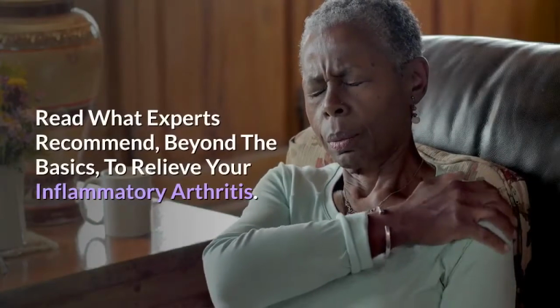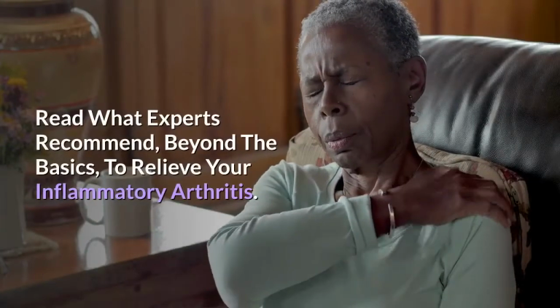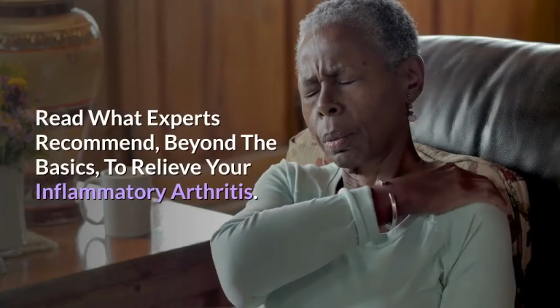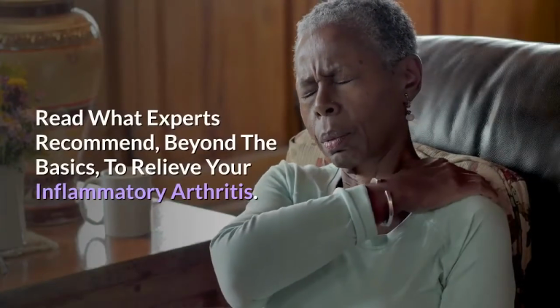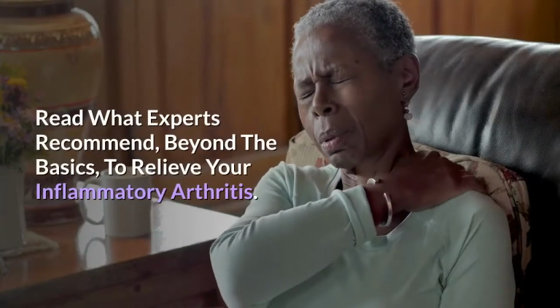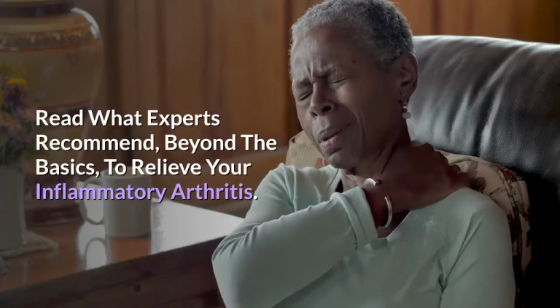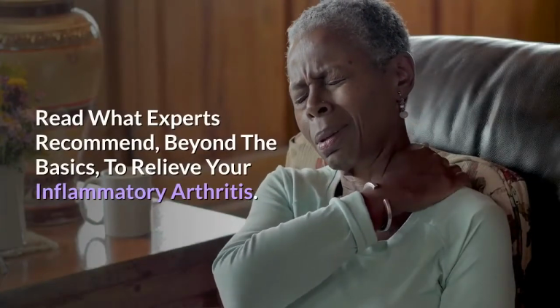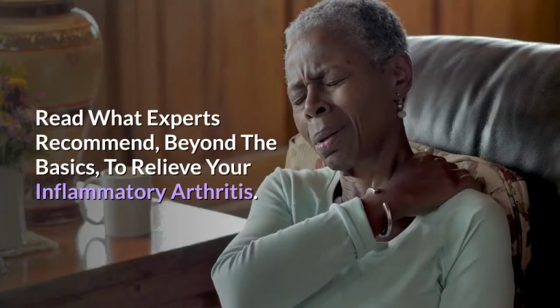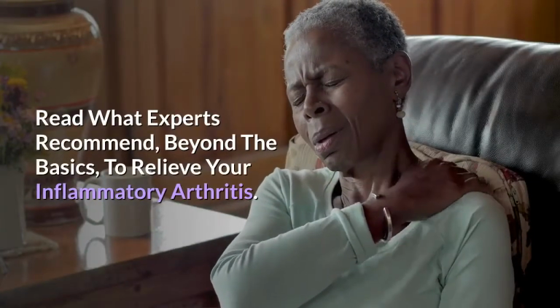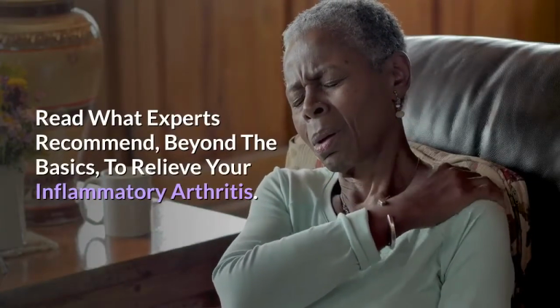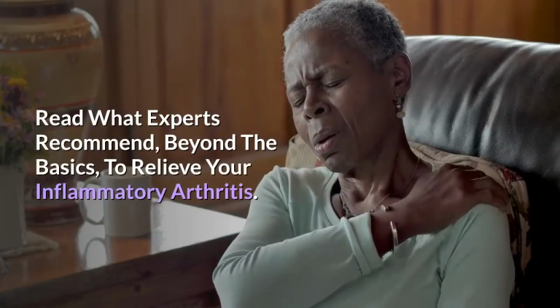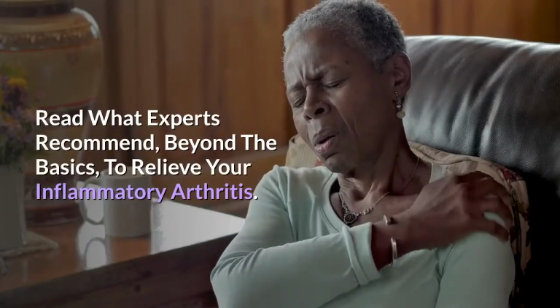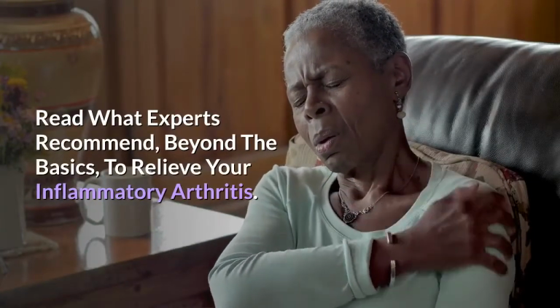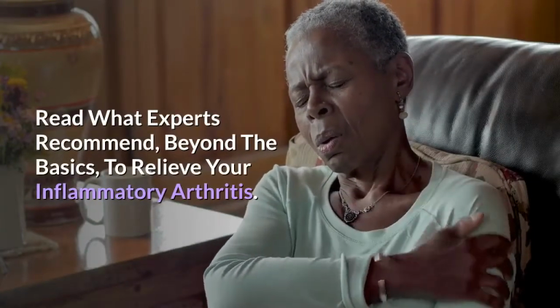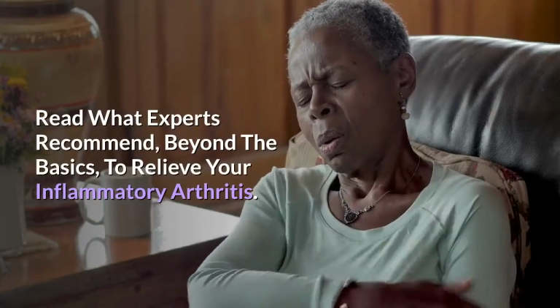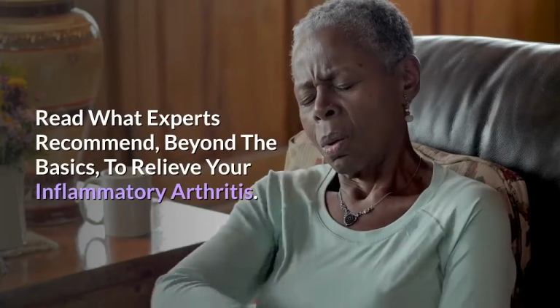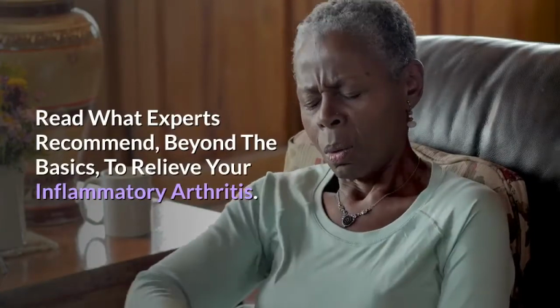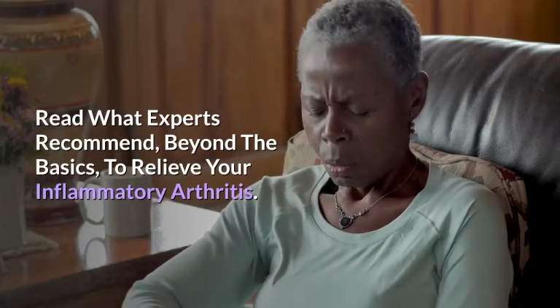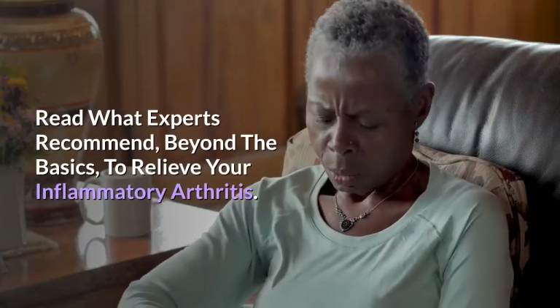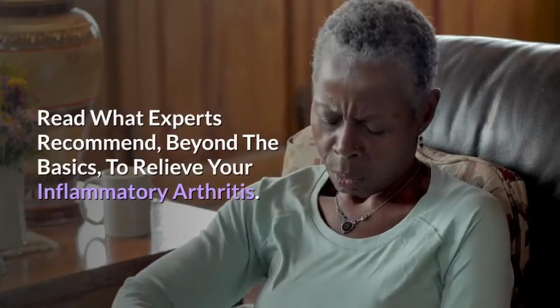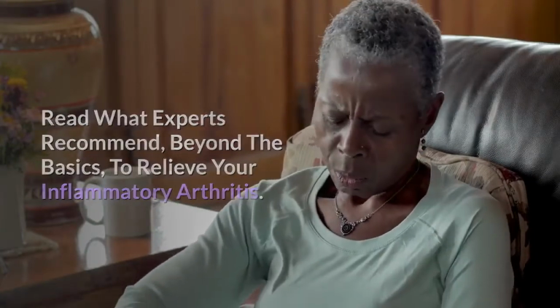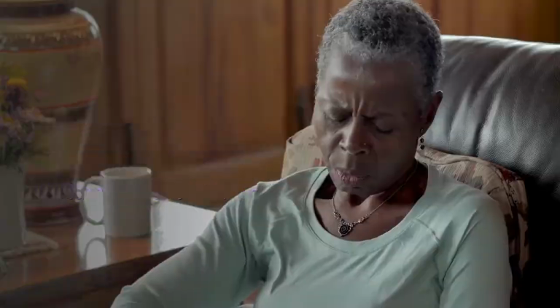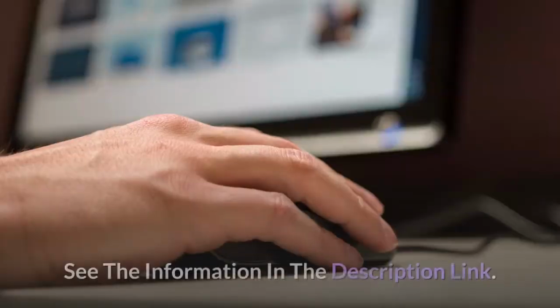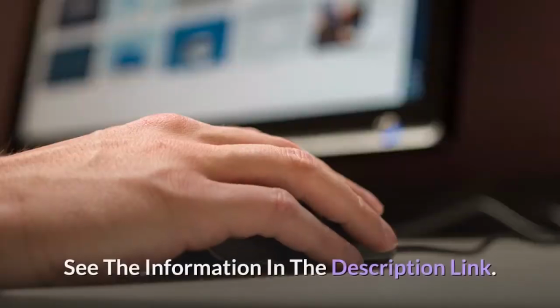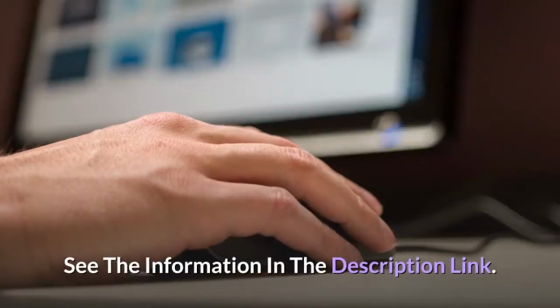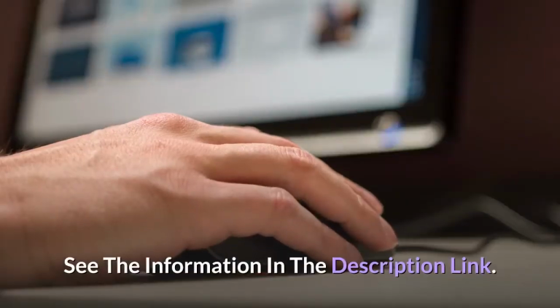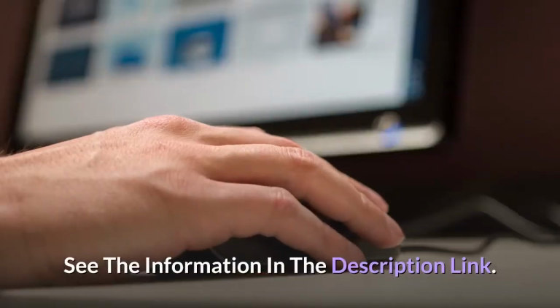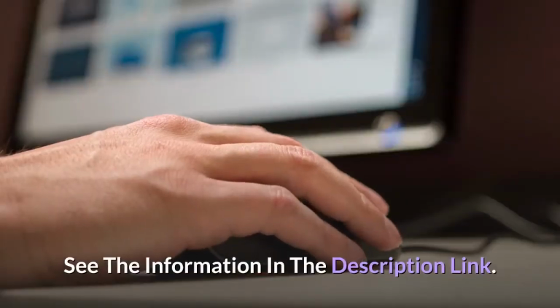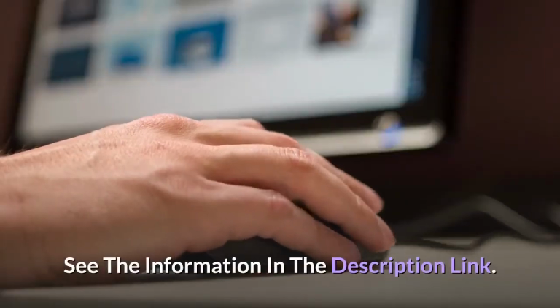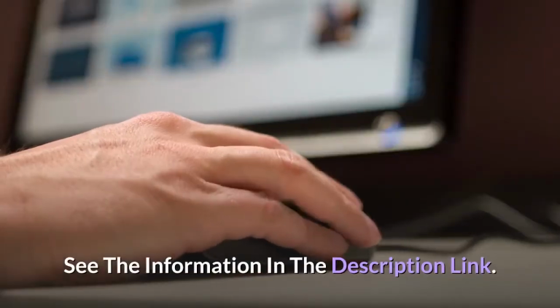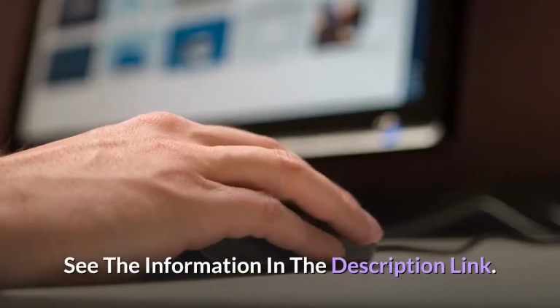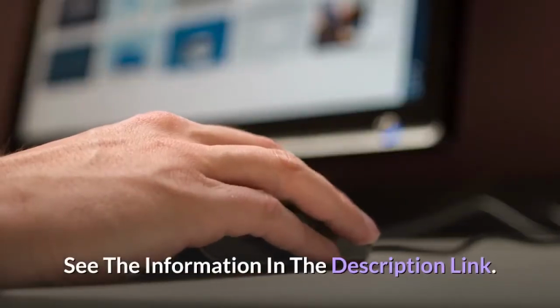Read what experts recommend beyond the basics to relieve your inflammatory arthritis — see the information in the description link.